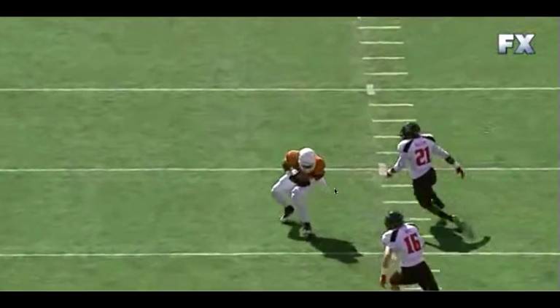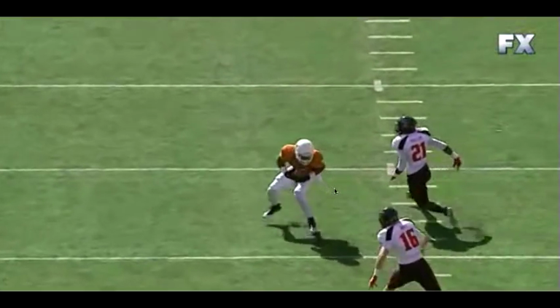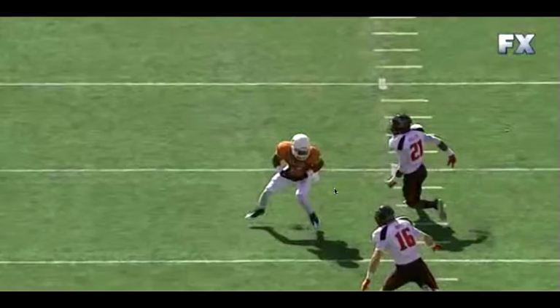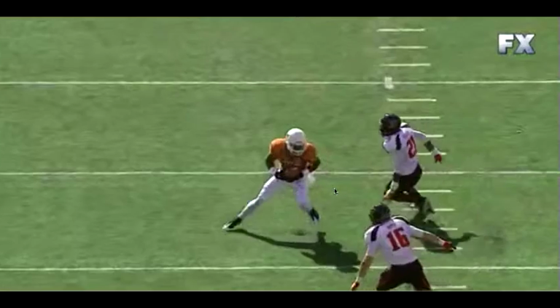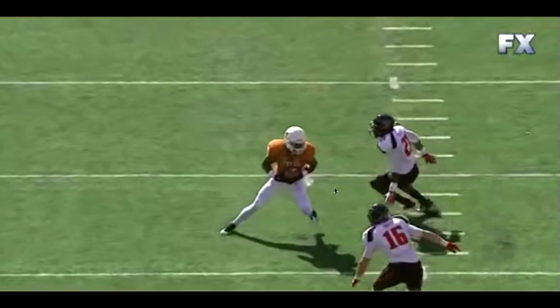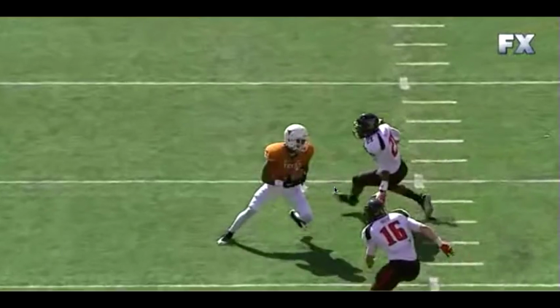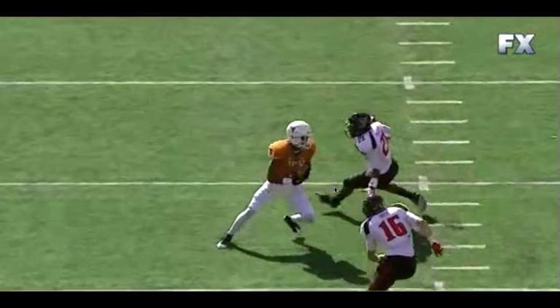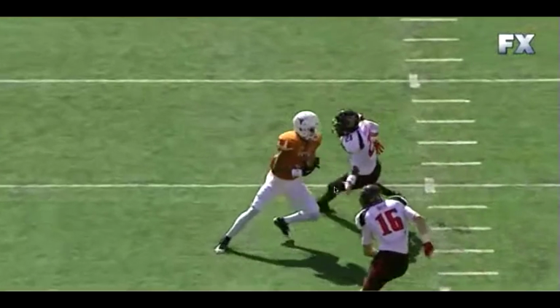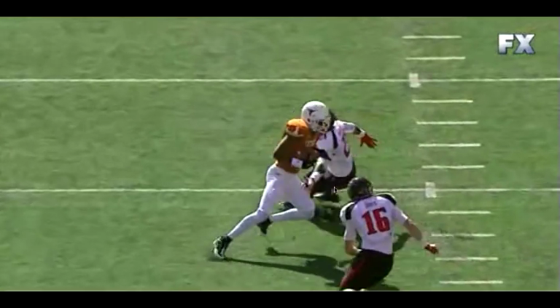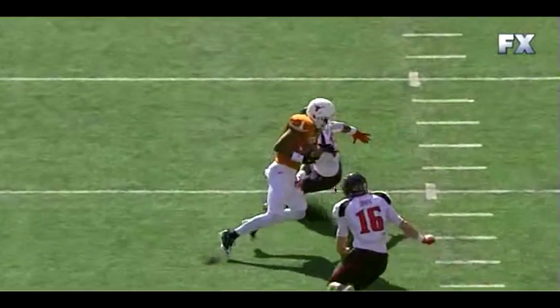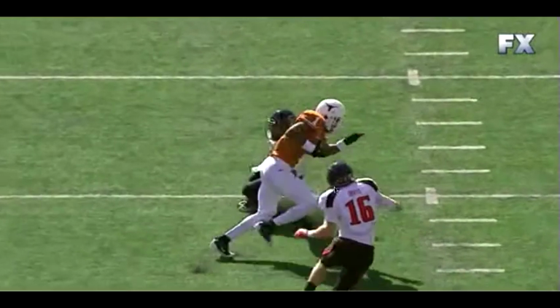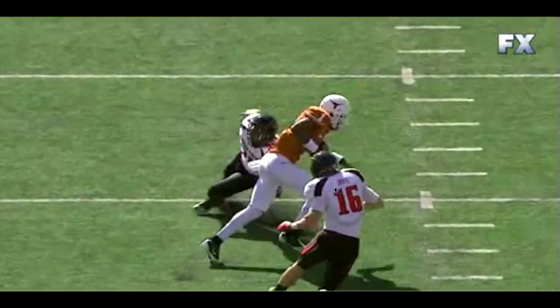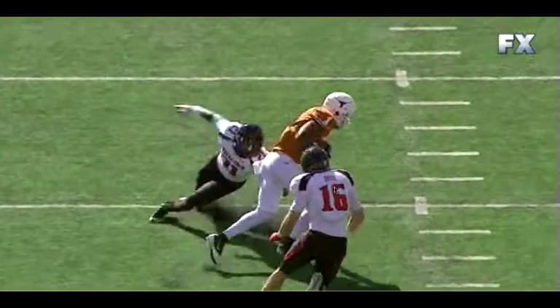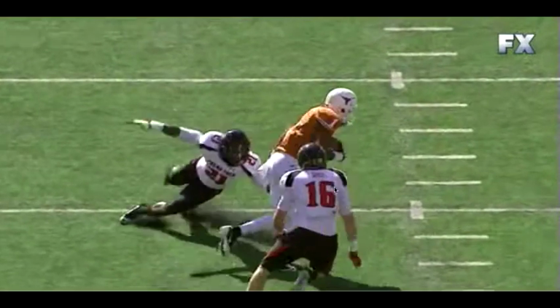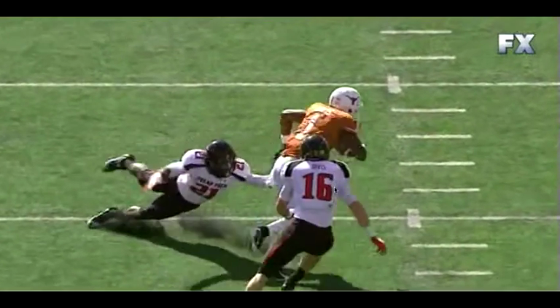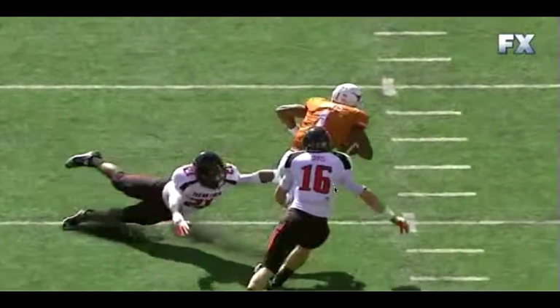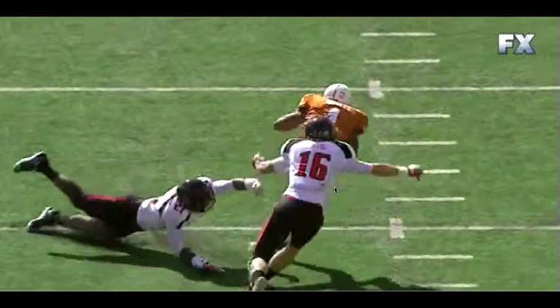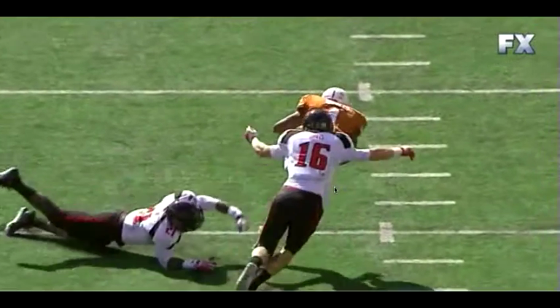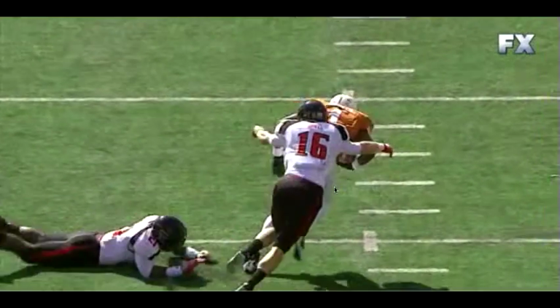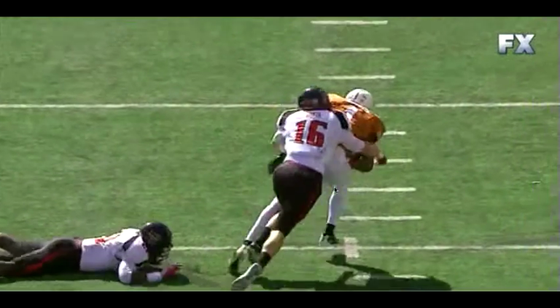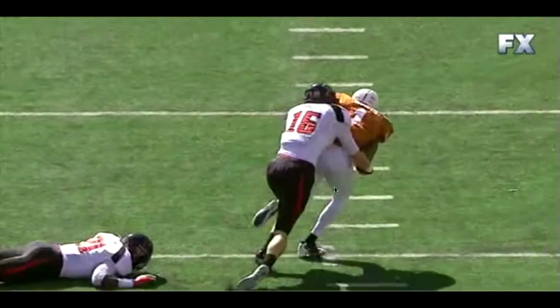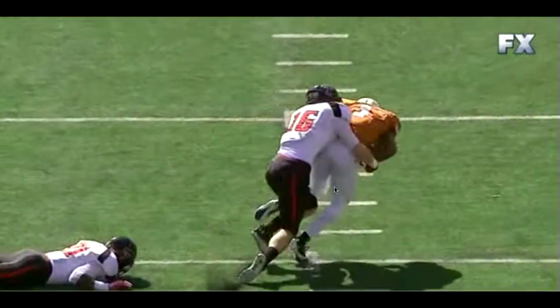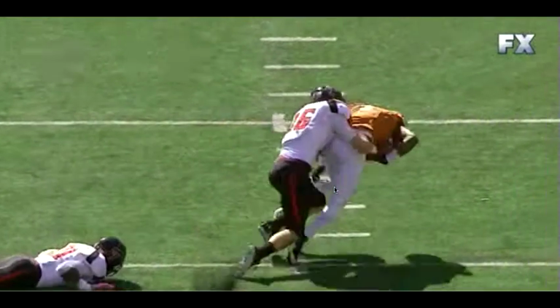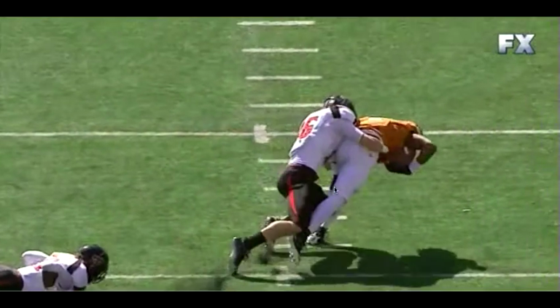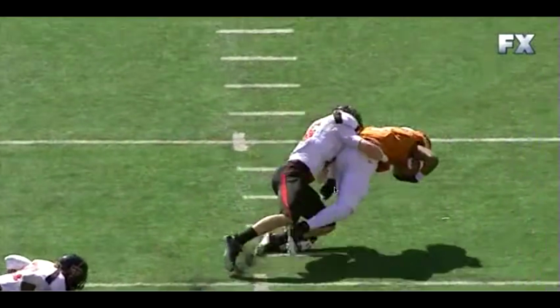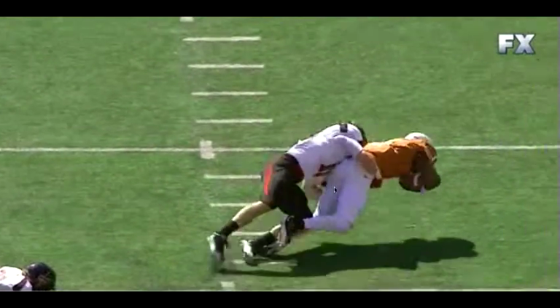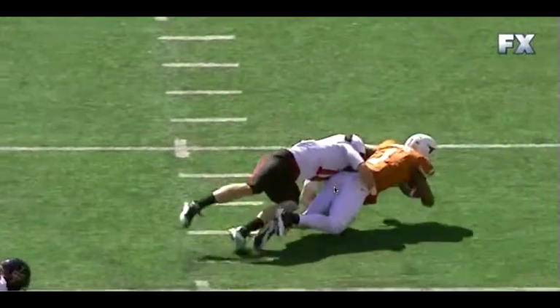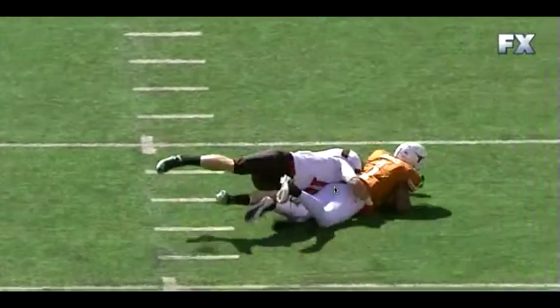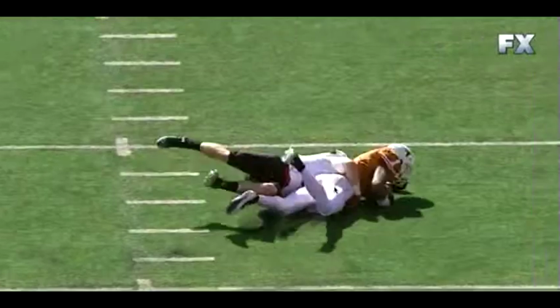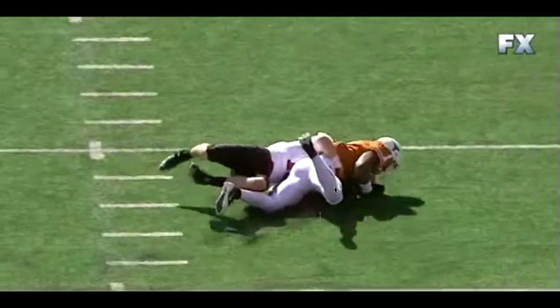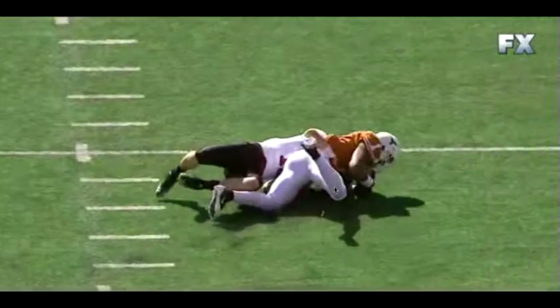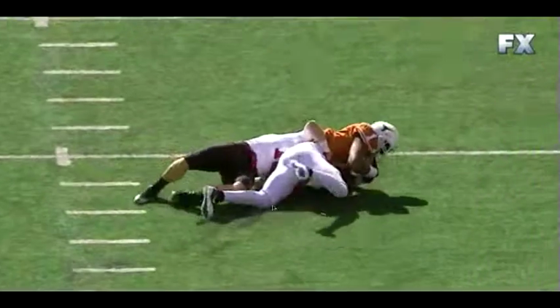Regardless, the big plays are definitely going to start being there on the offense, particularly when we're running the ball like we were in the last game.